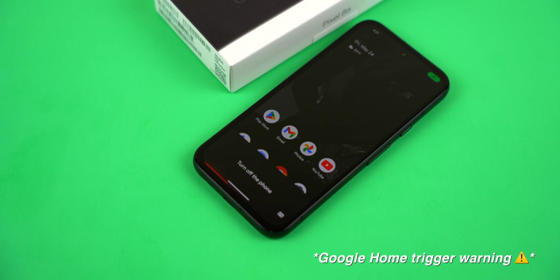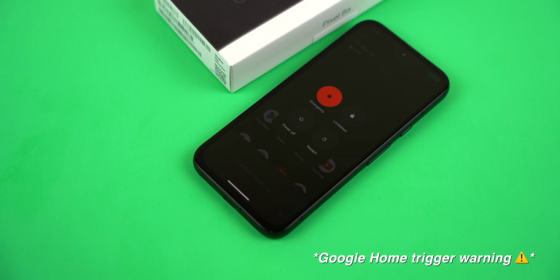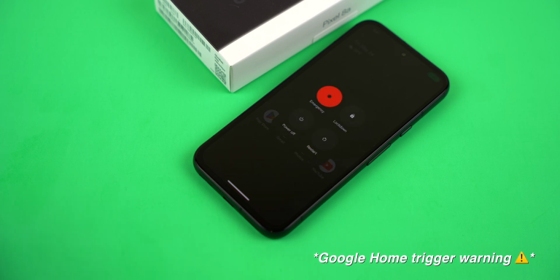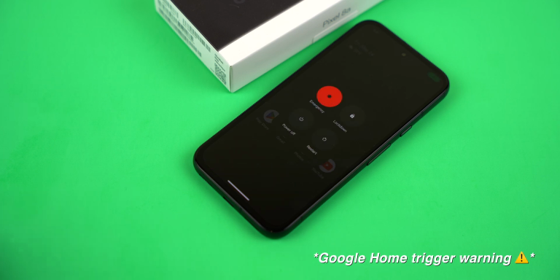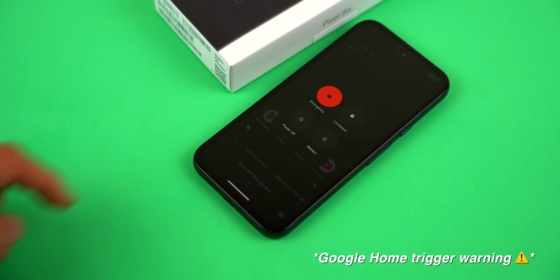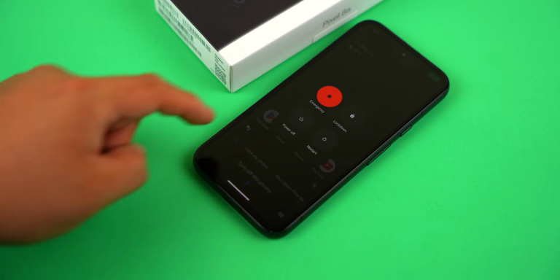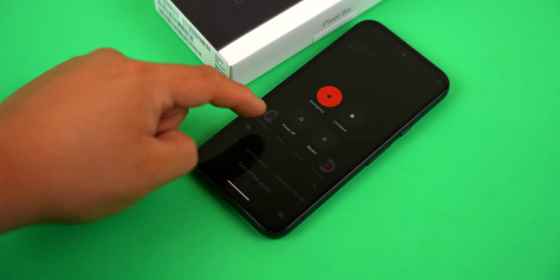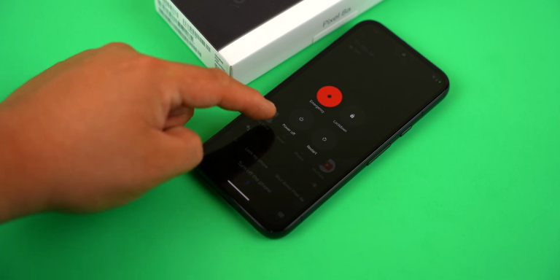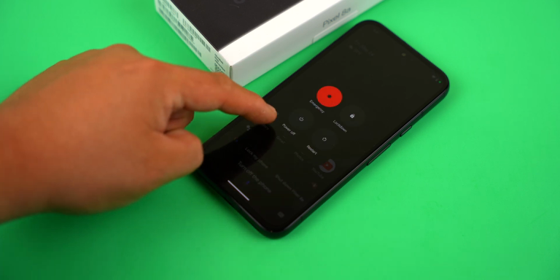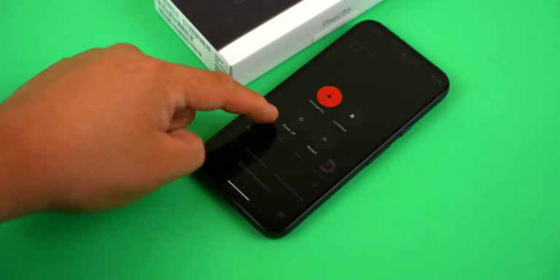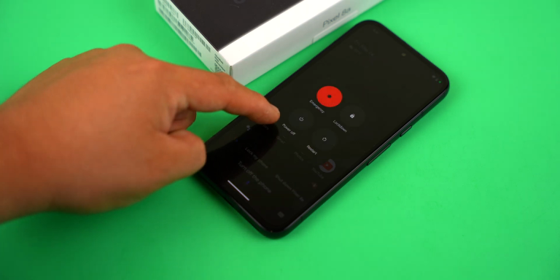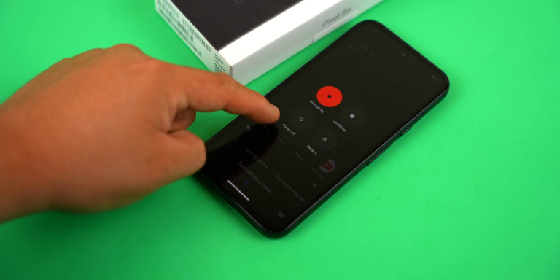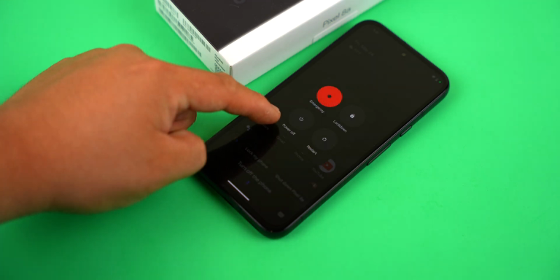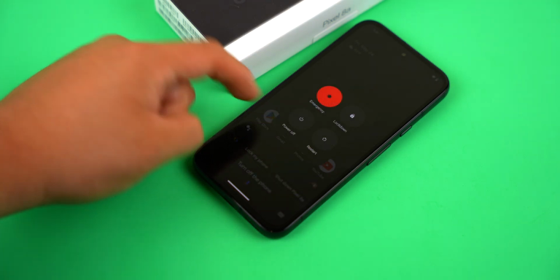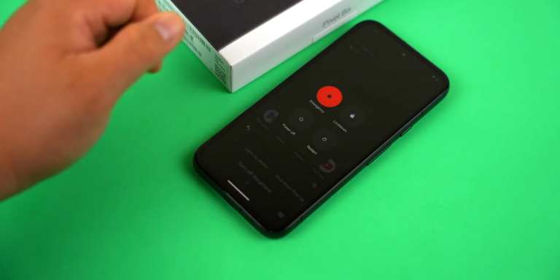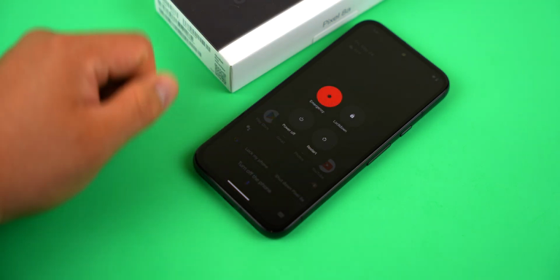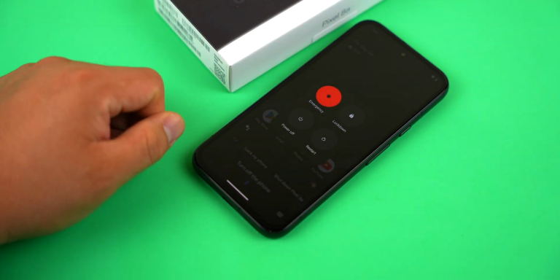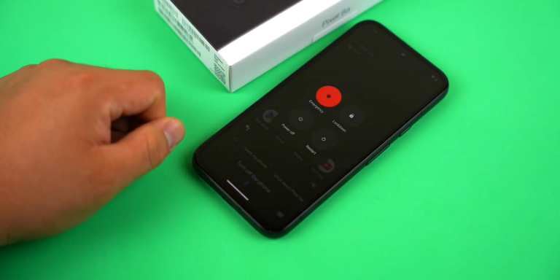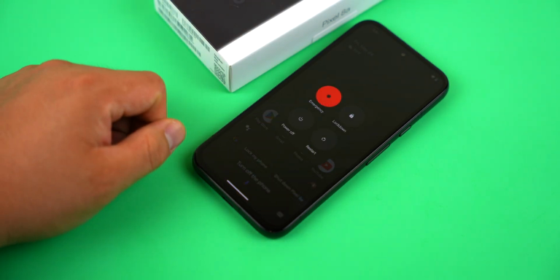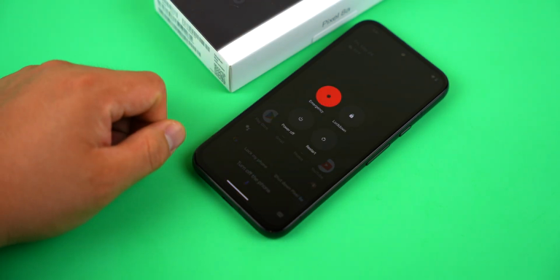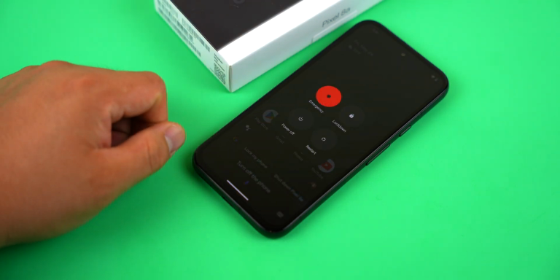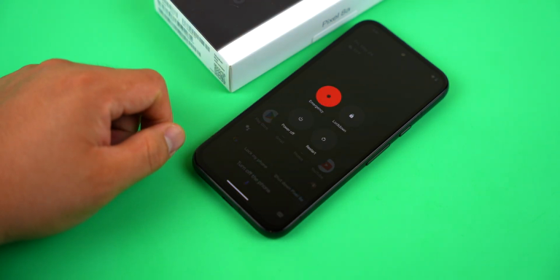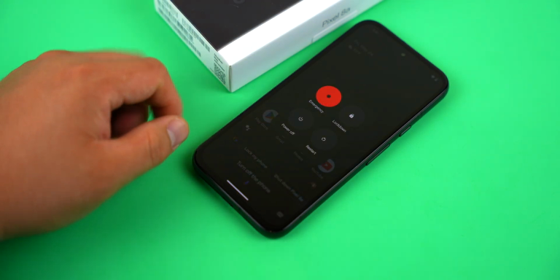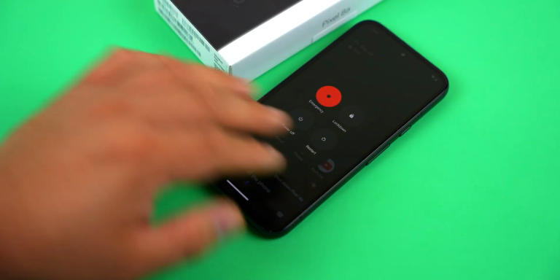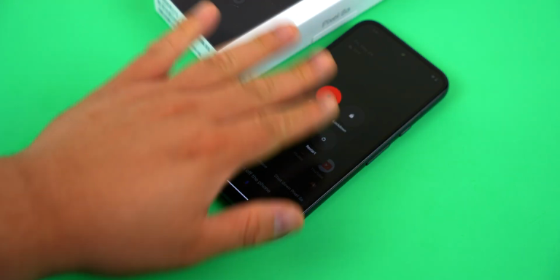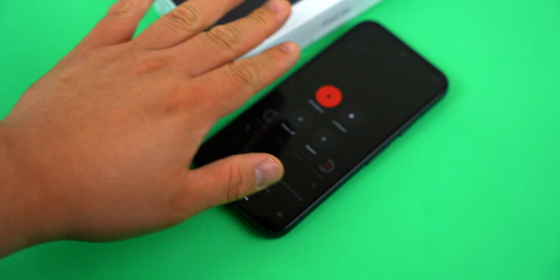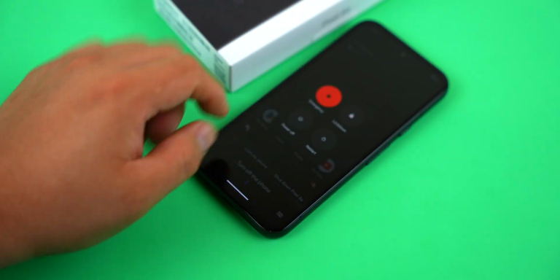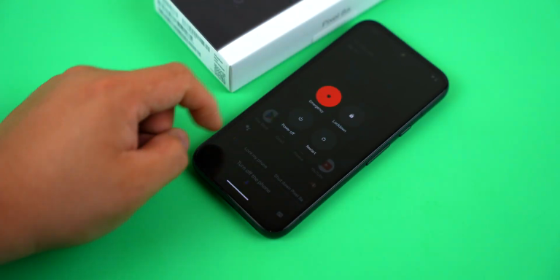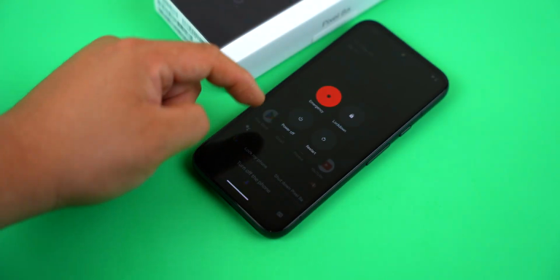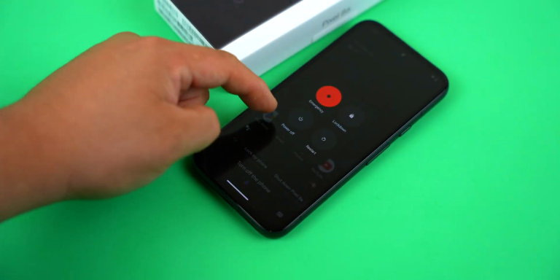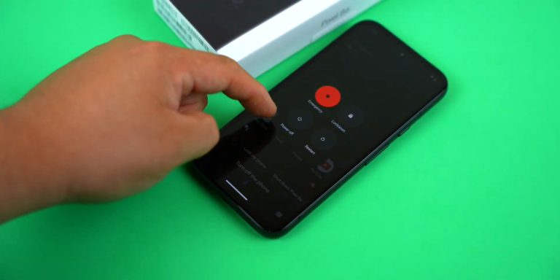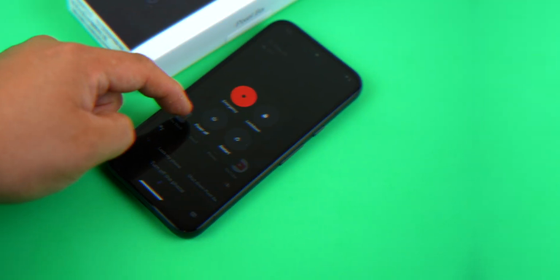Sorry, power control is not supported yet. This will launch the power menu and then you can tap on power off.